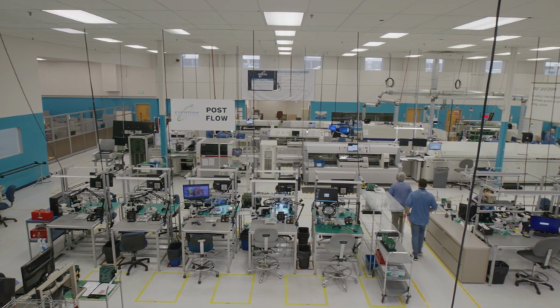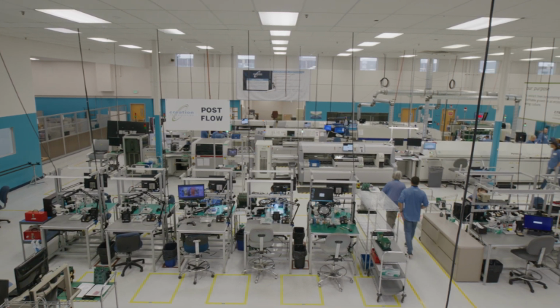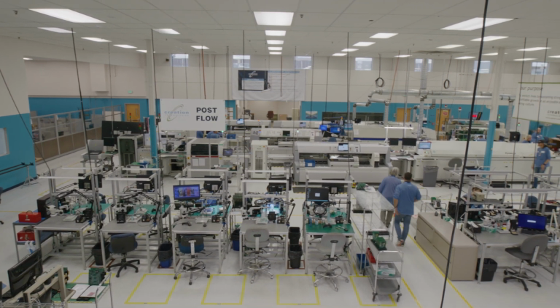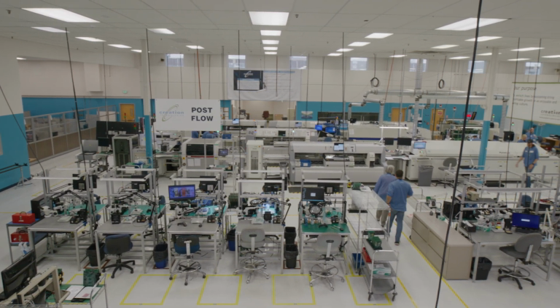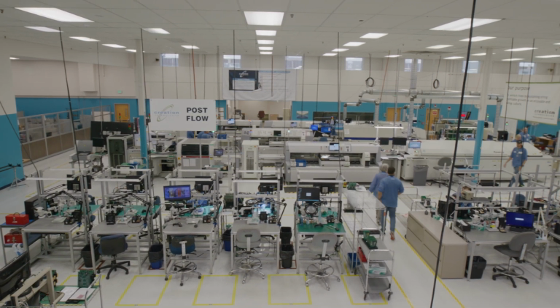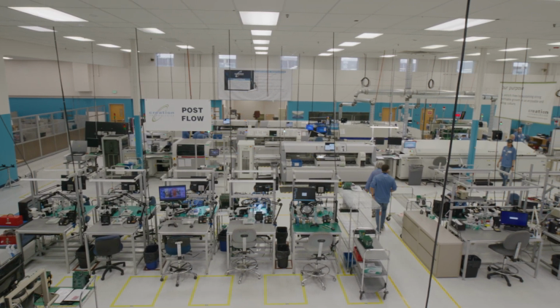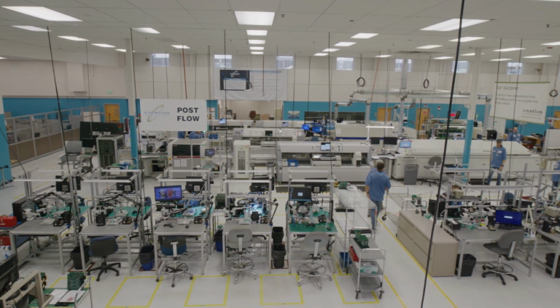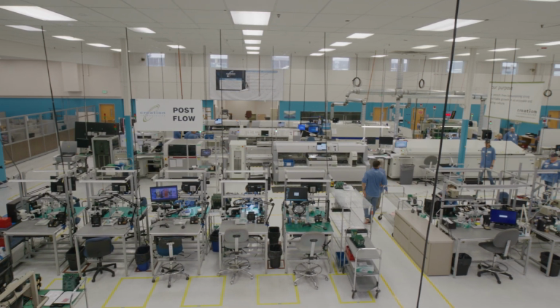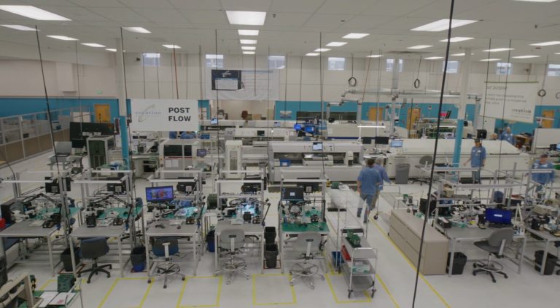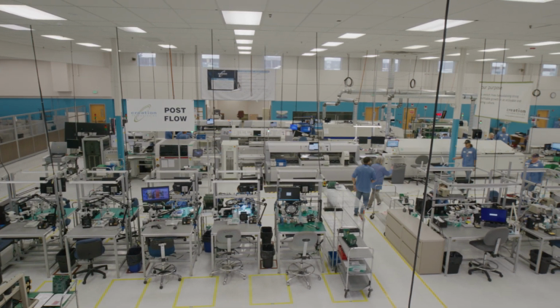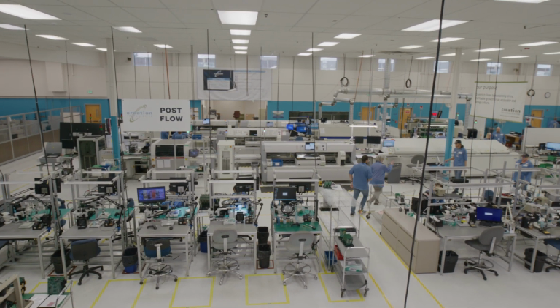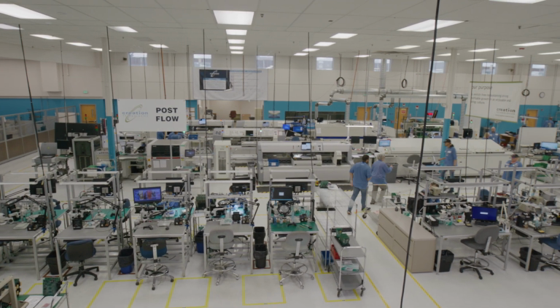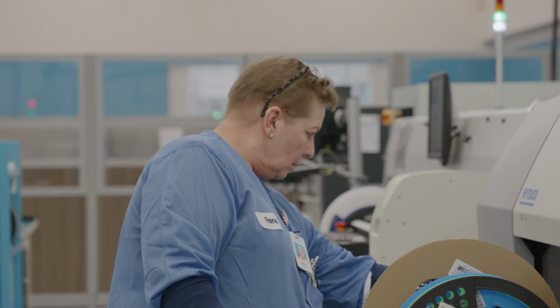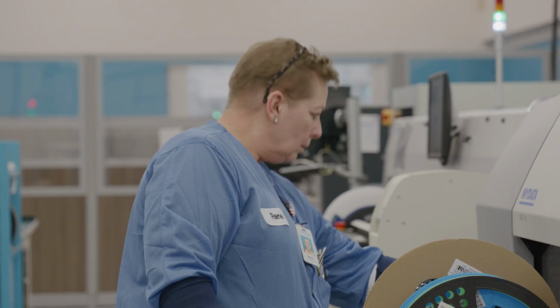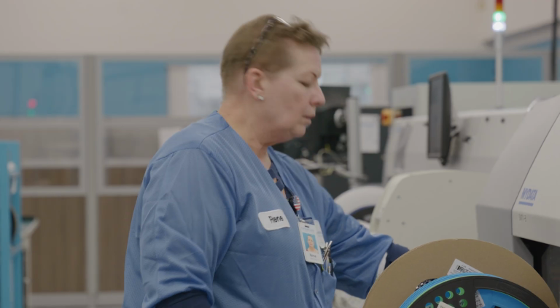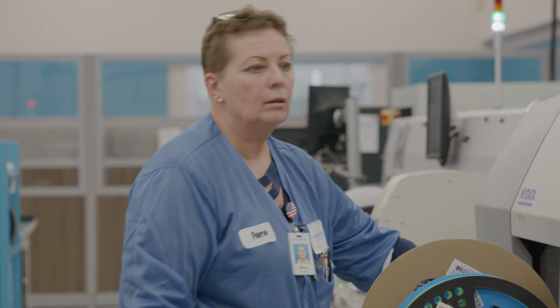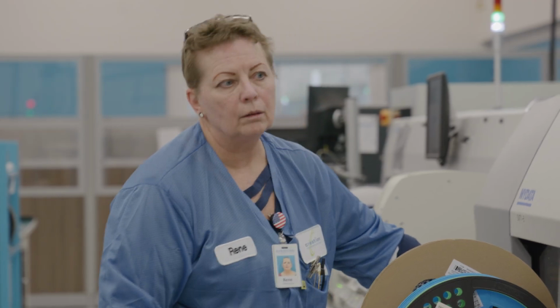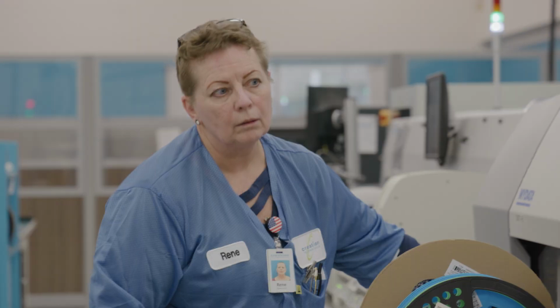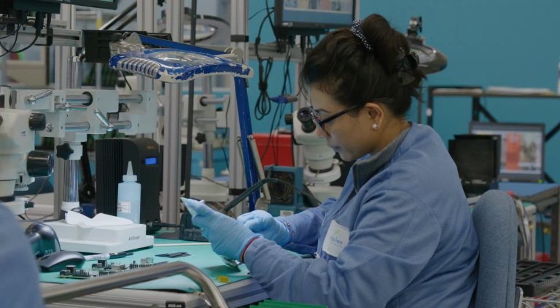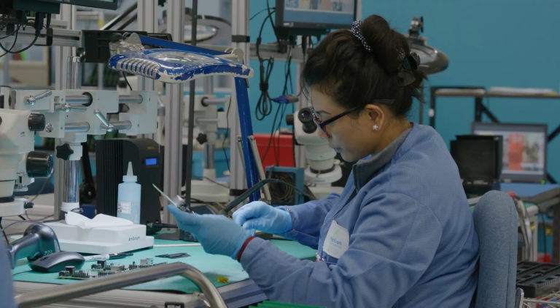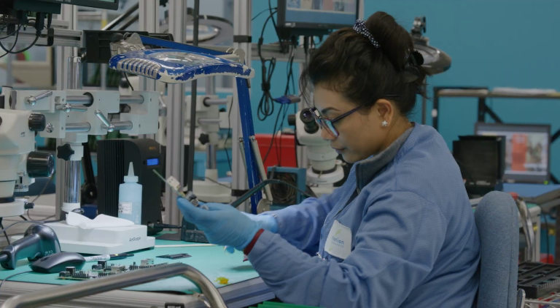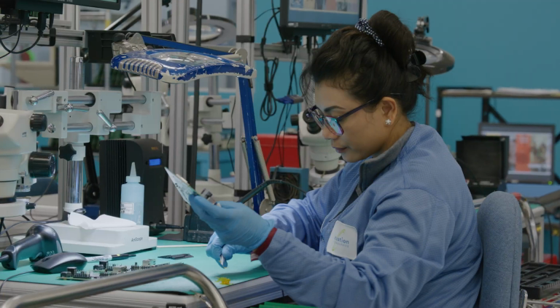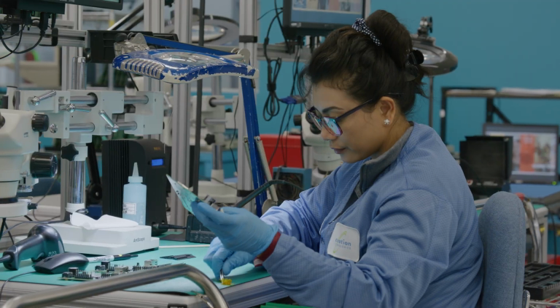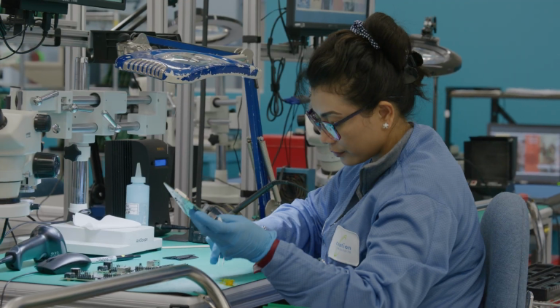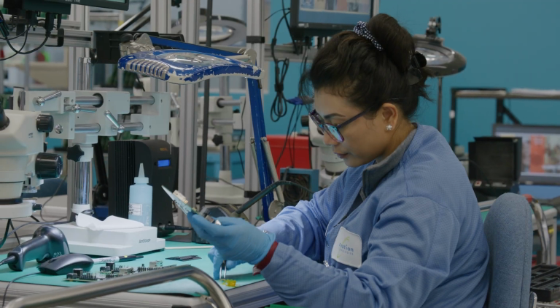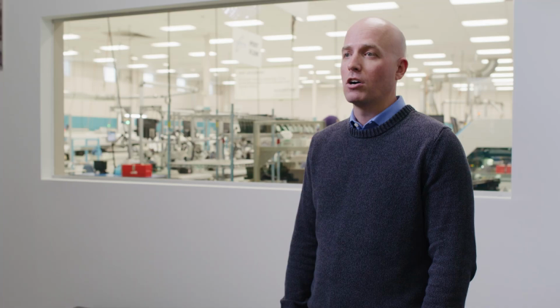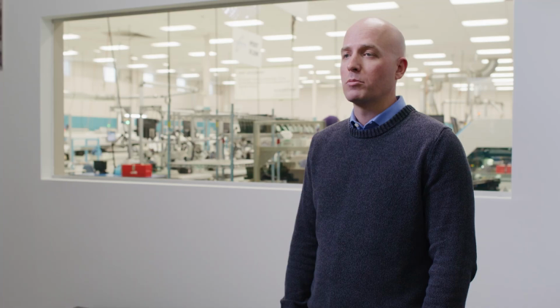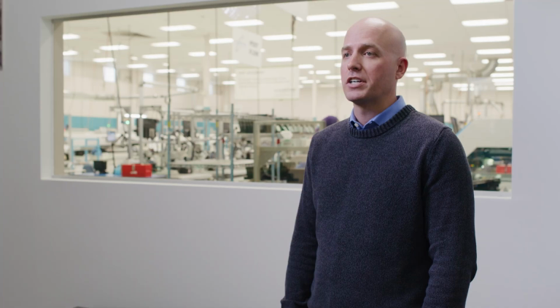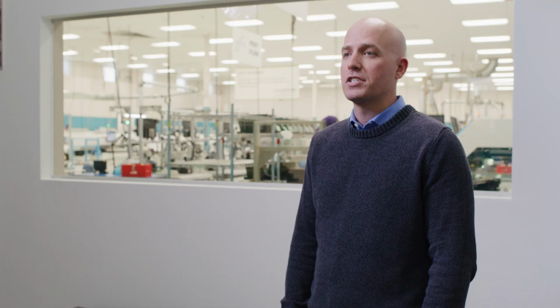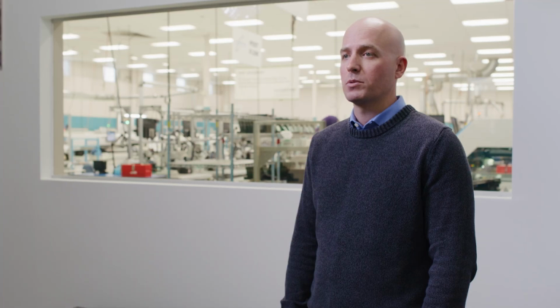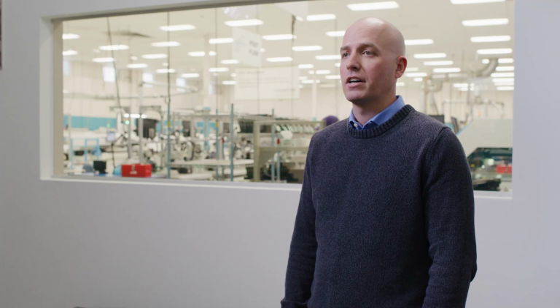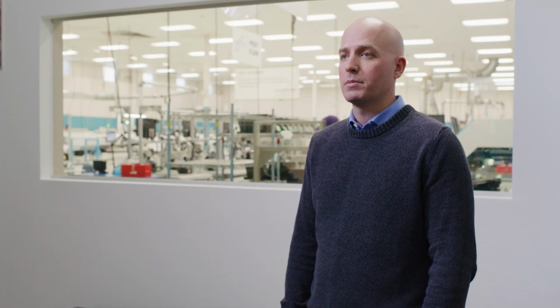Our objective at Creation Technologies is to provide a superior standard of work and ultimately foster long-term relationships with customers.